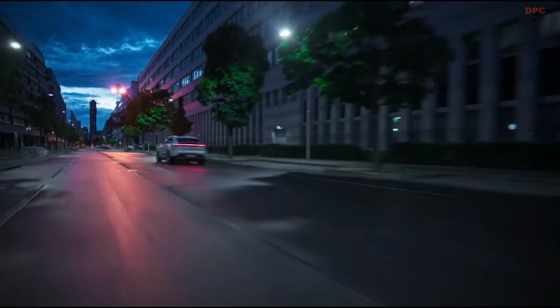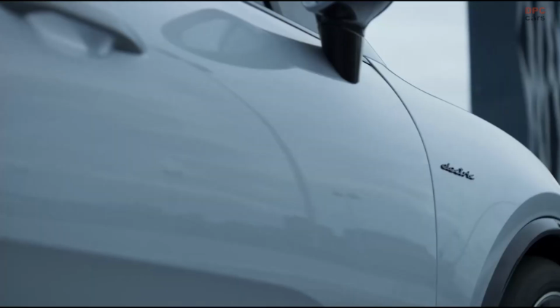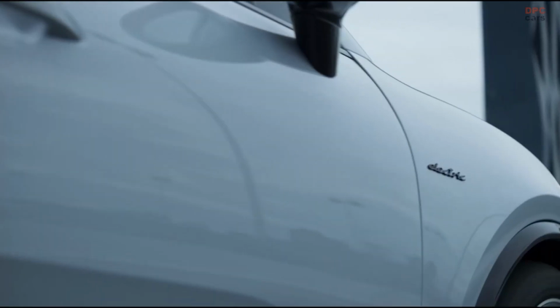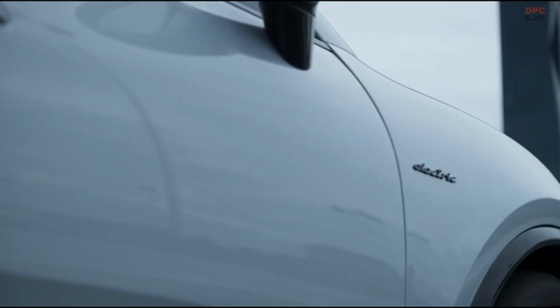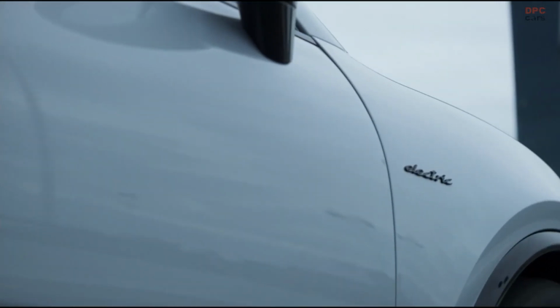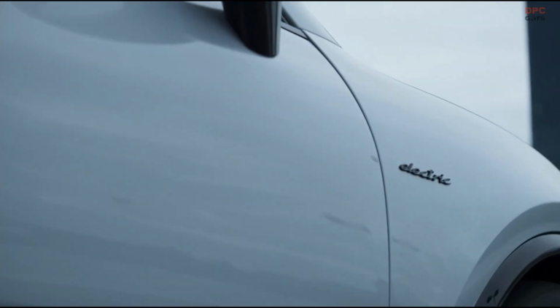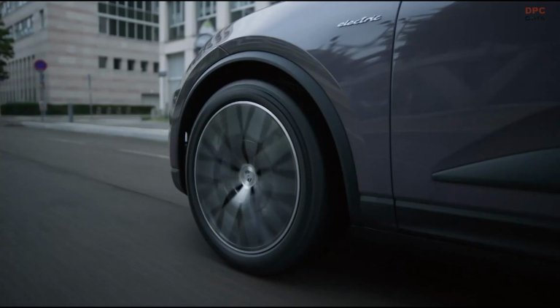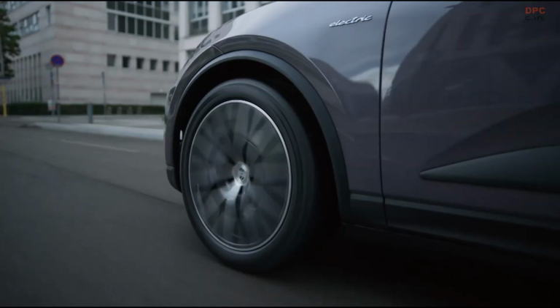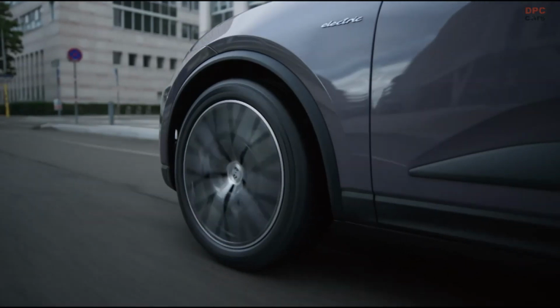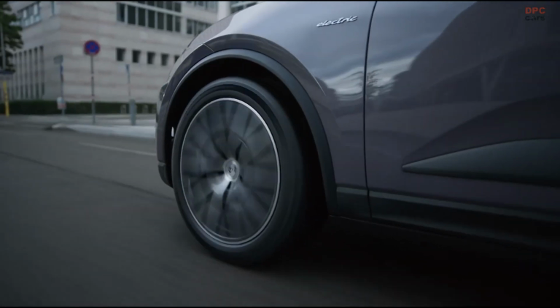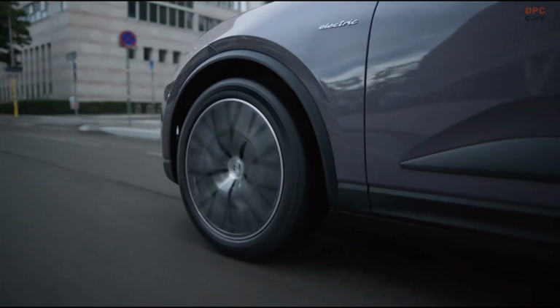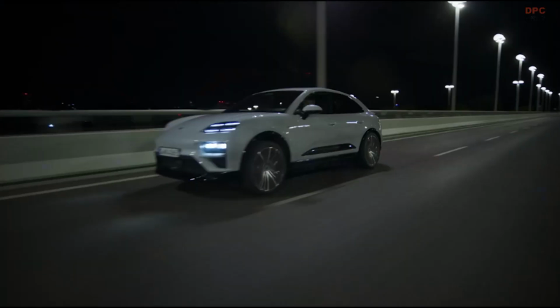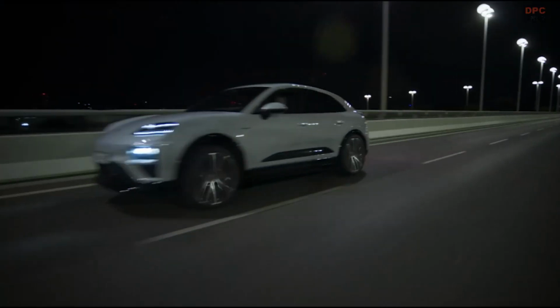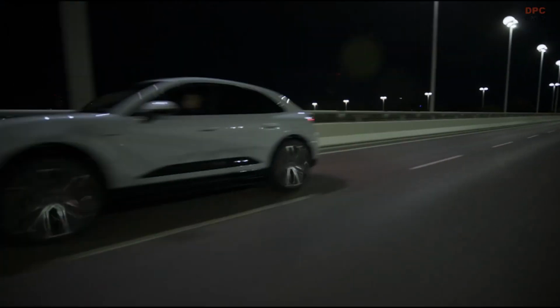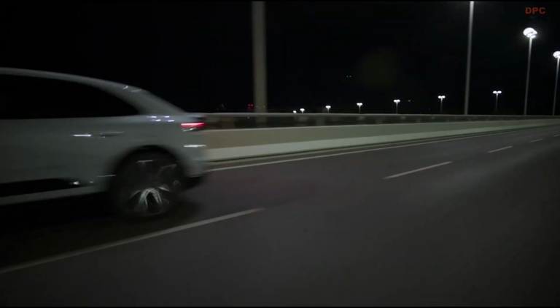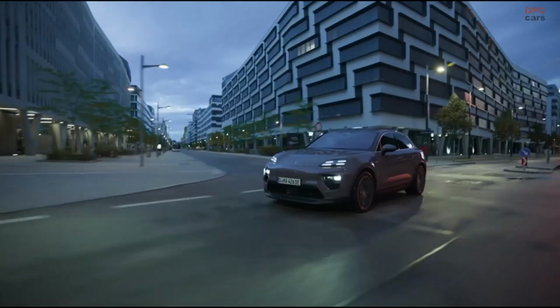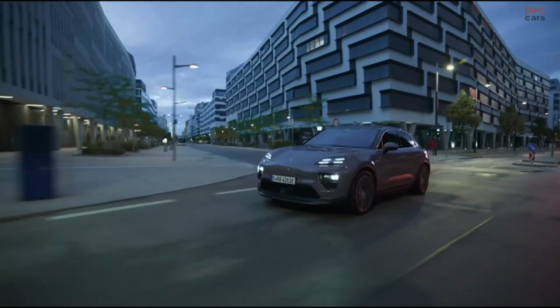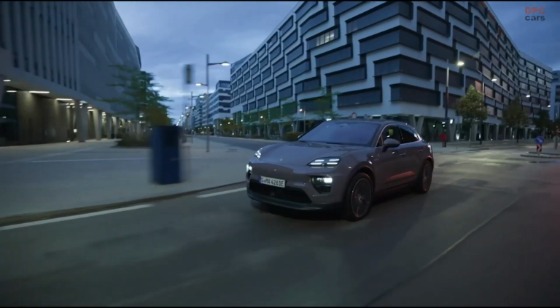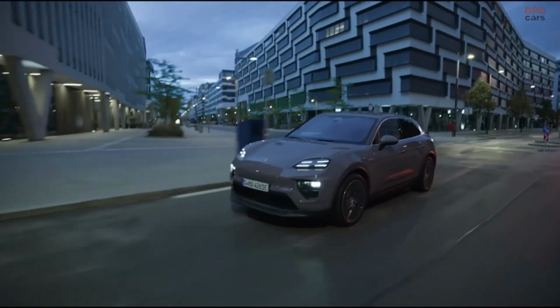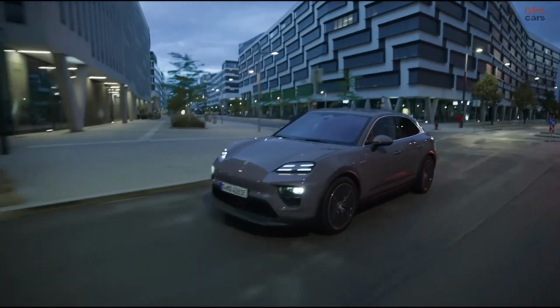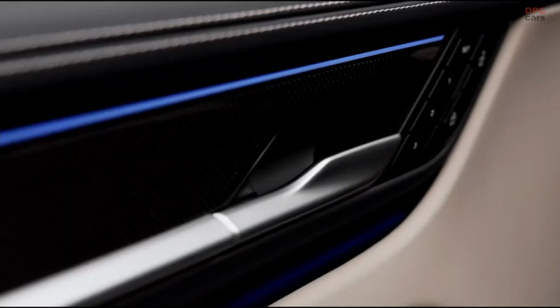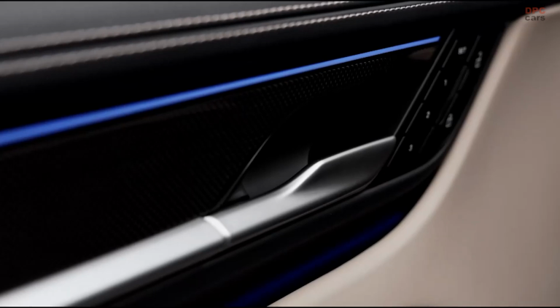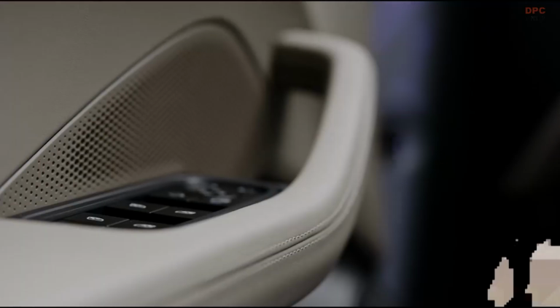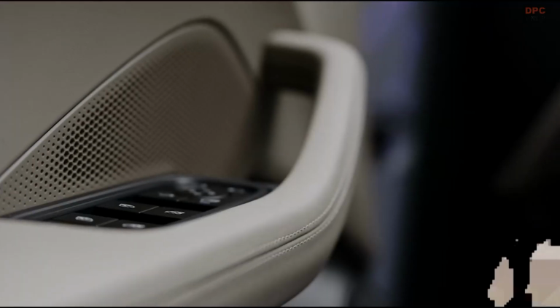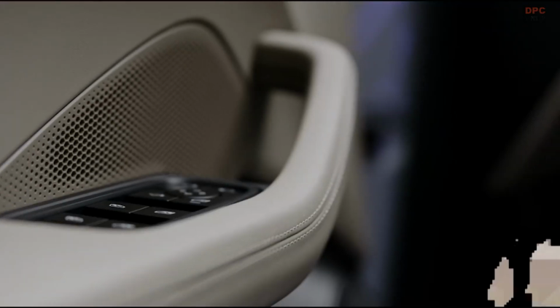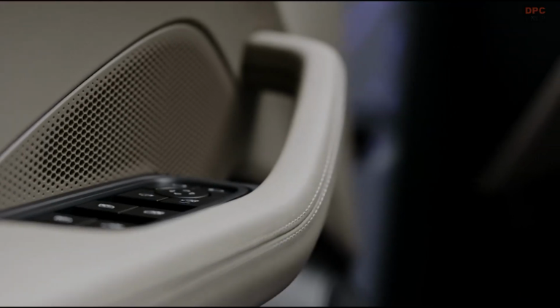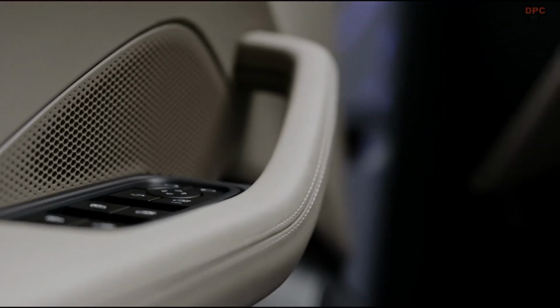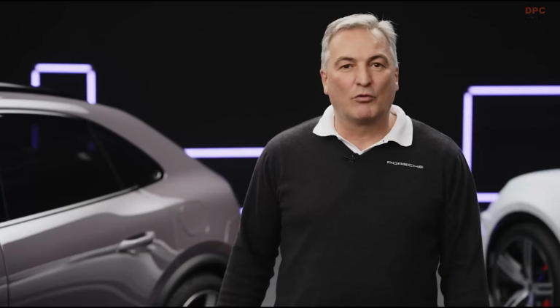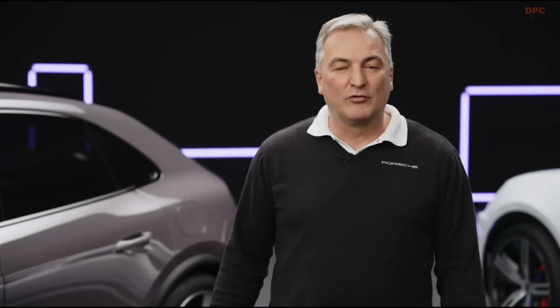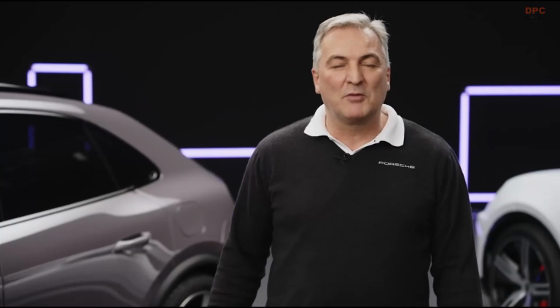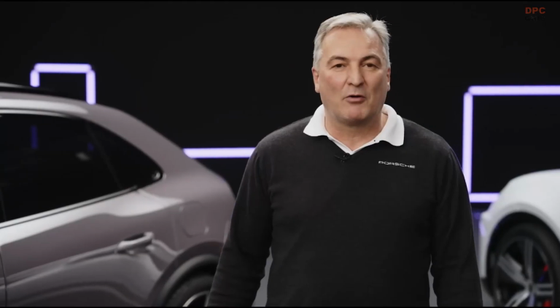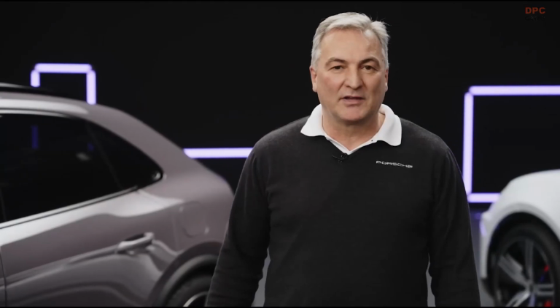The all-electric version is a performance-oriented SUV with great everyday usability, high-quality equipment, and plenty of space.